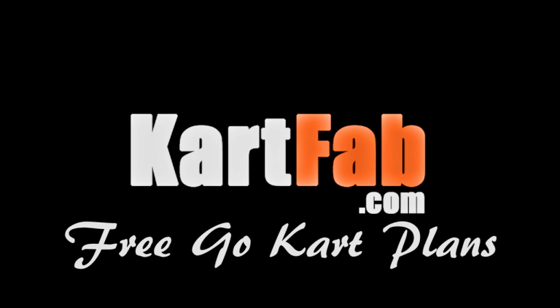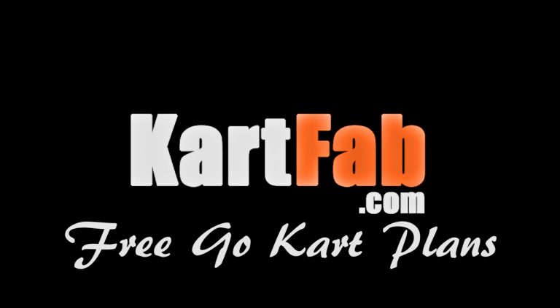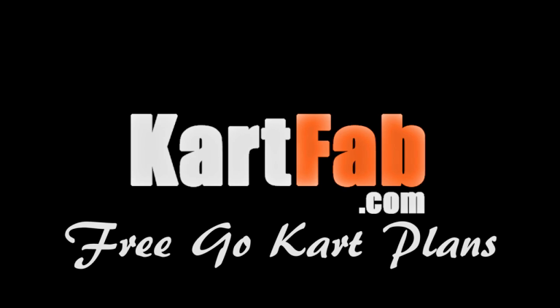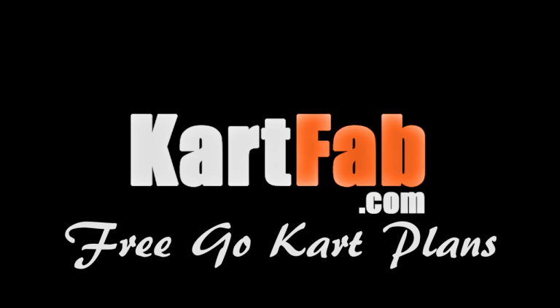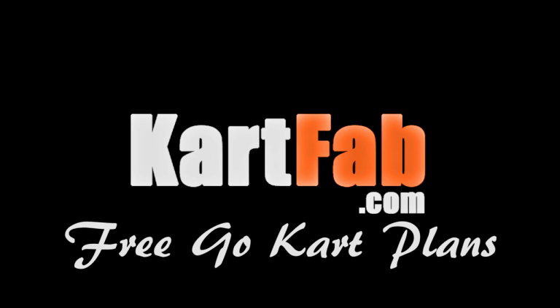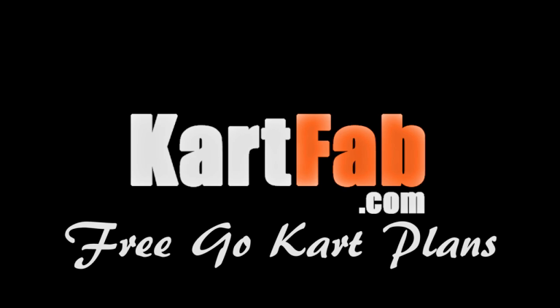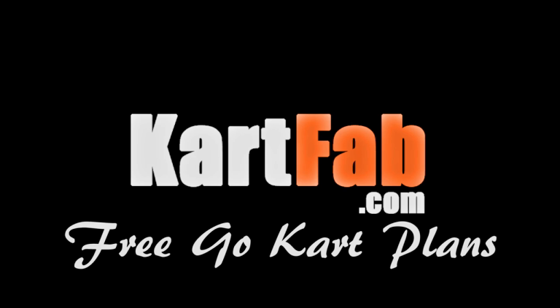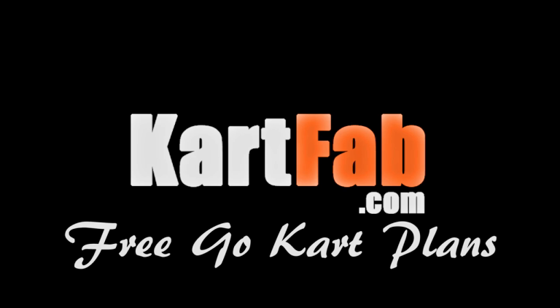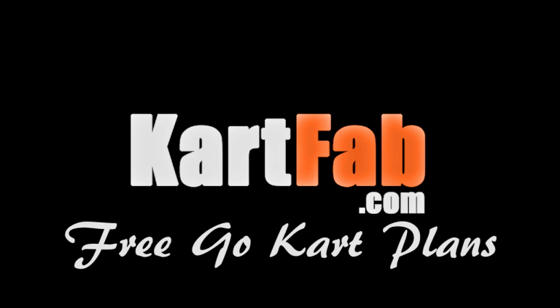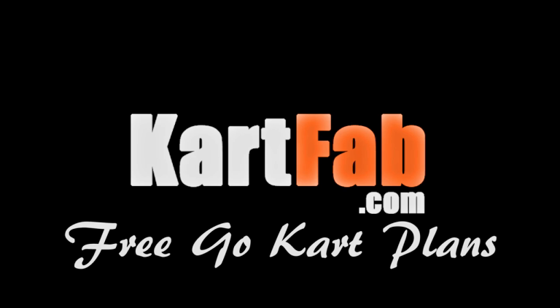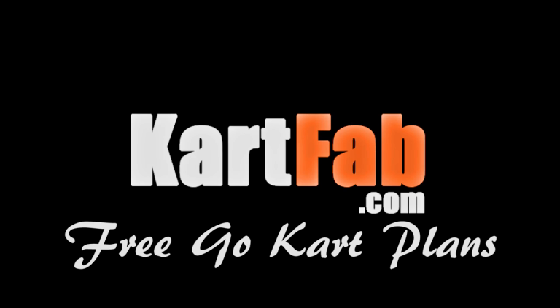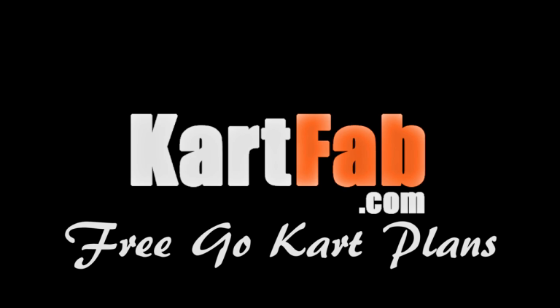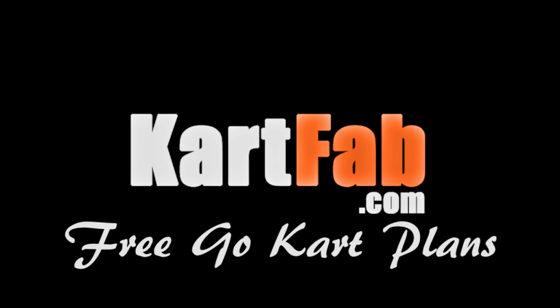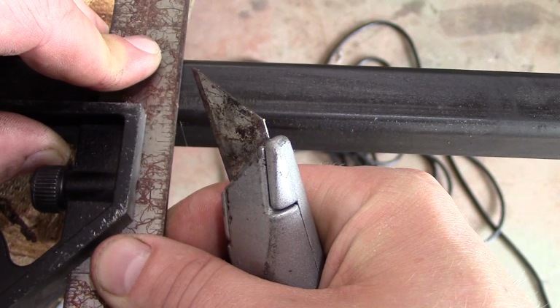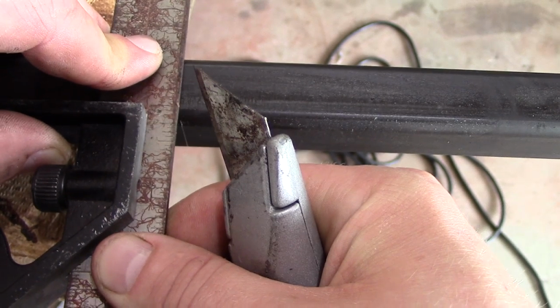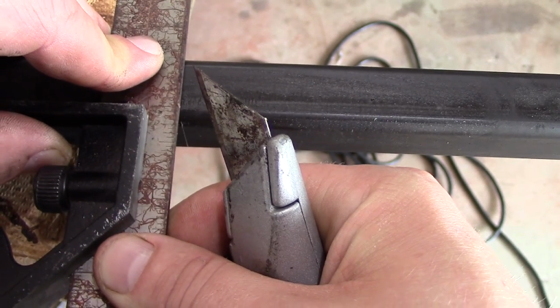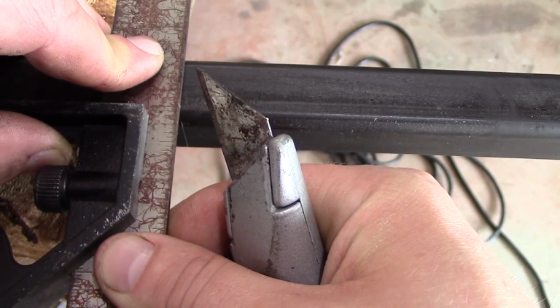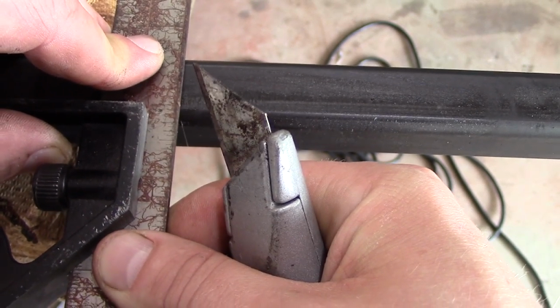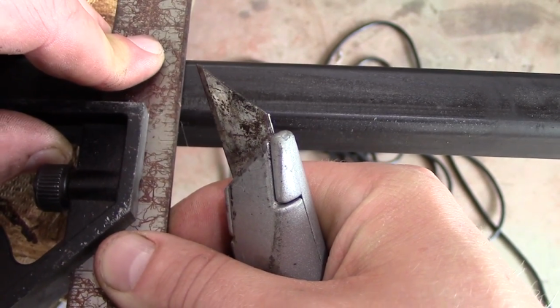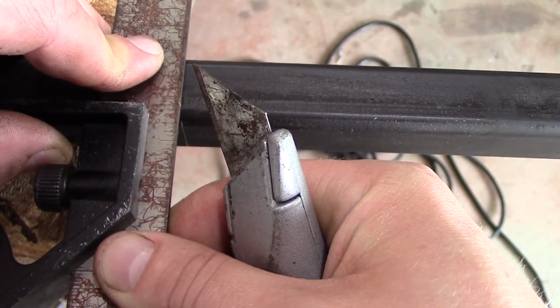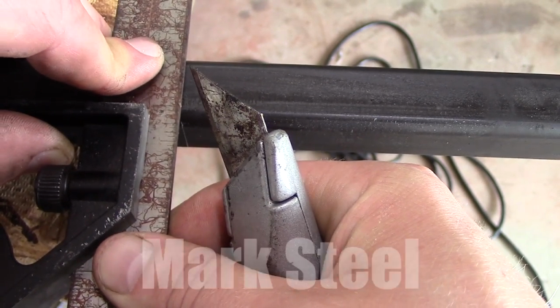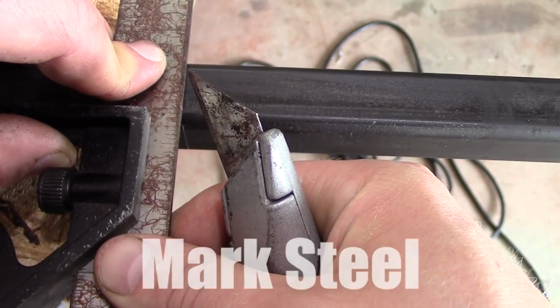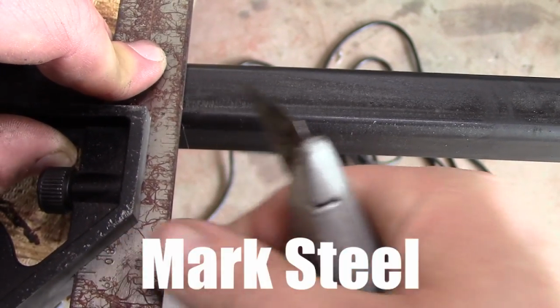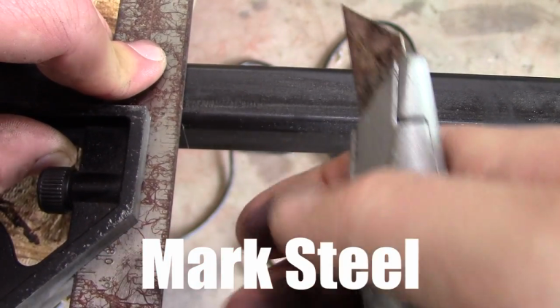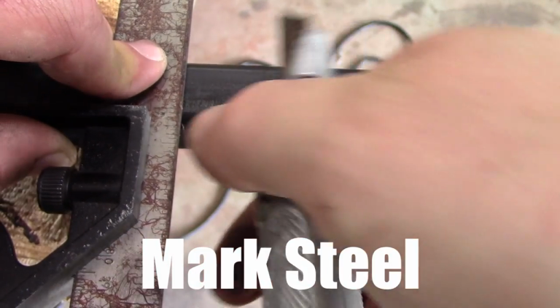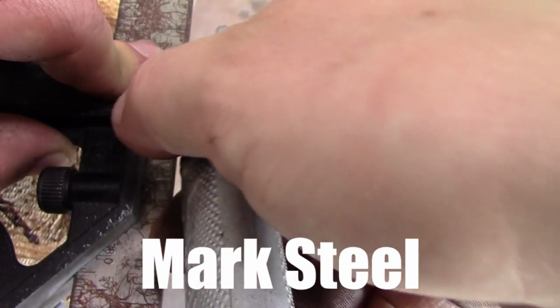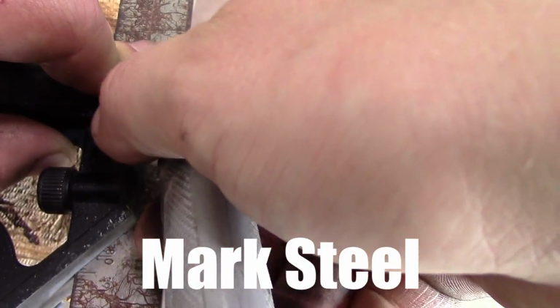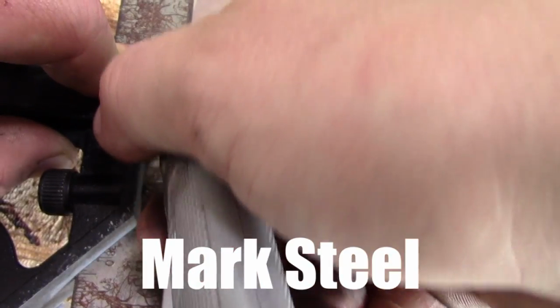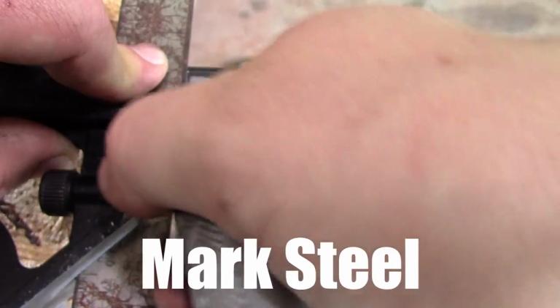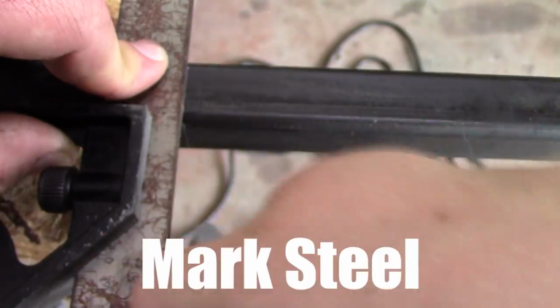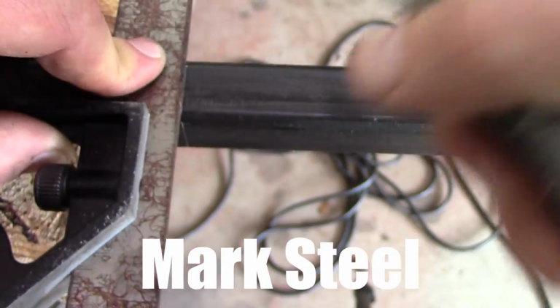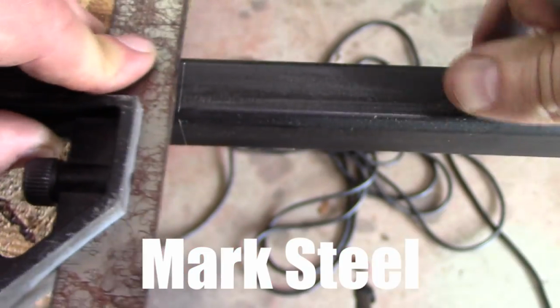This video is going to show you how to mark, drill, and cut steel for the free go-kart plans that I offer on KartFab.com.